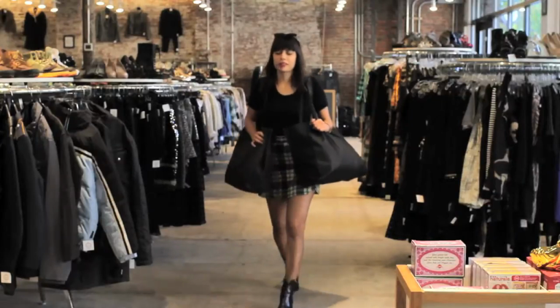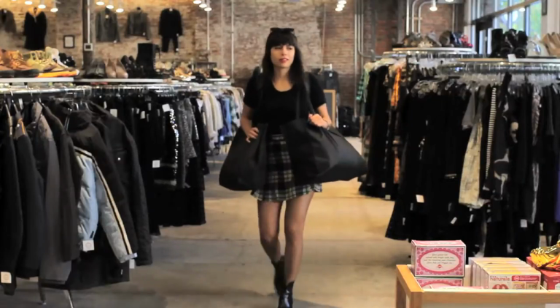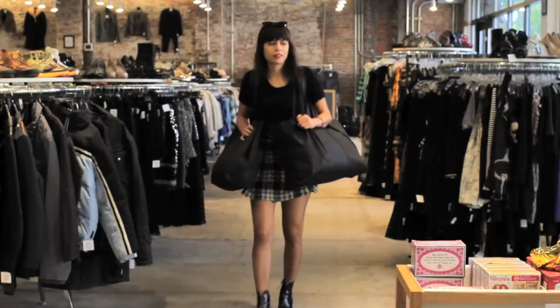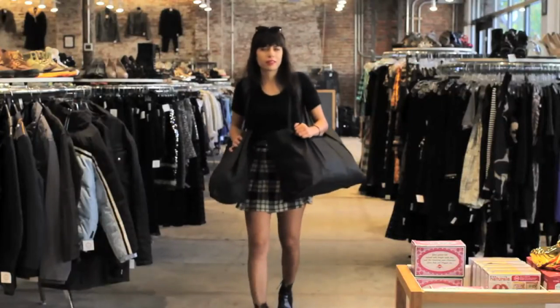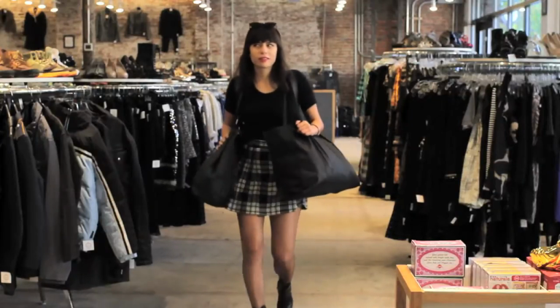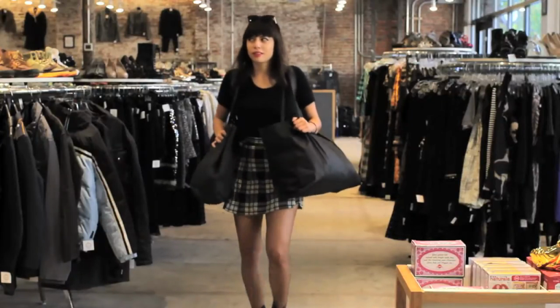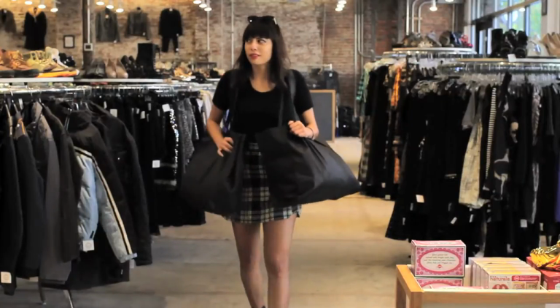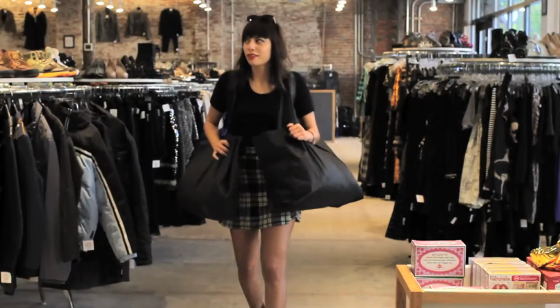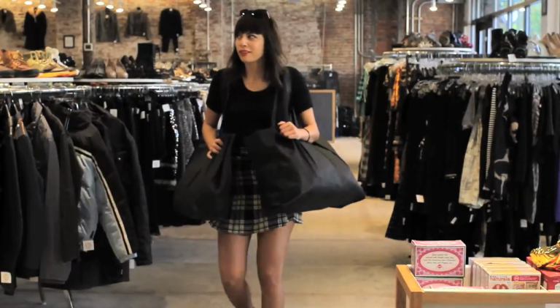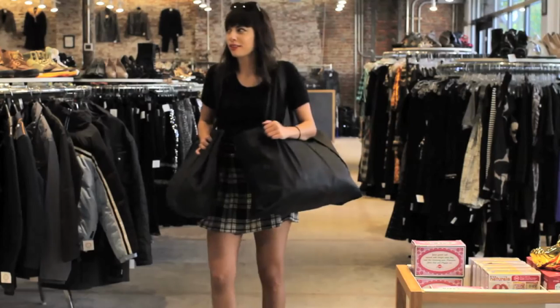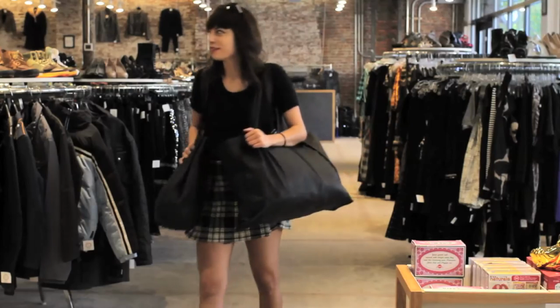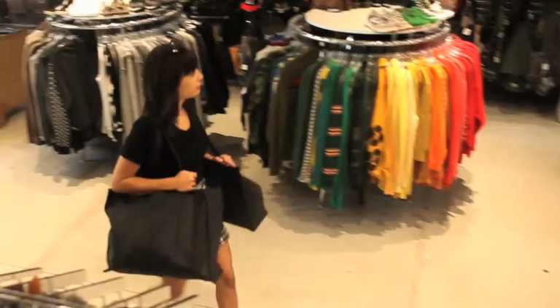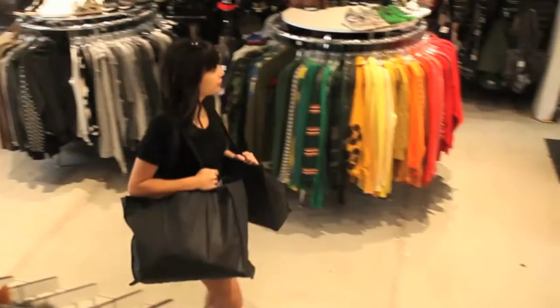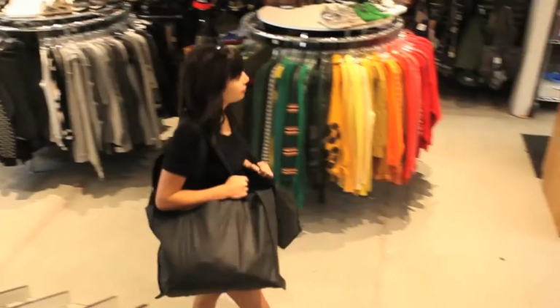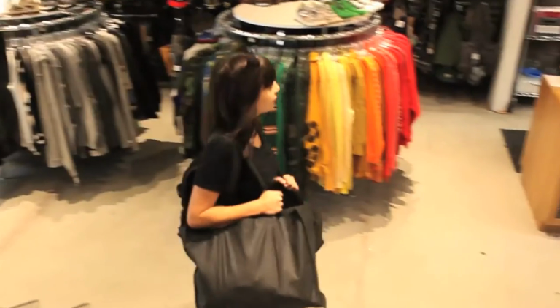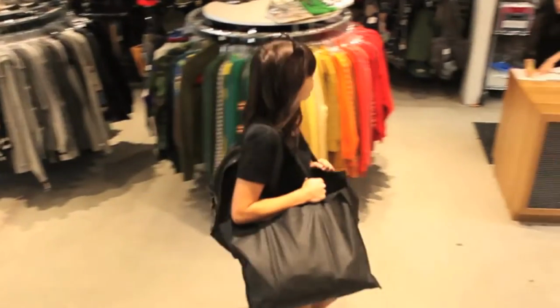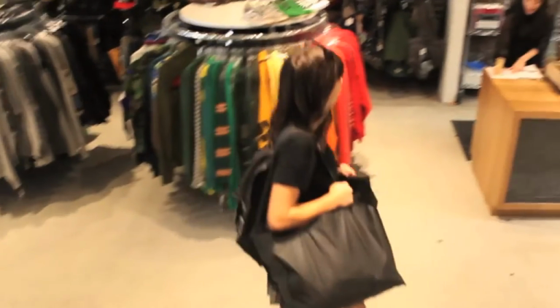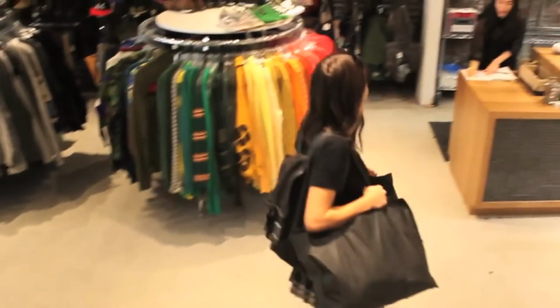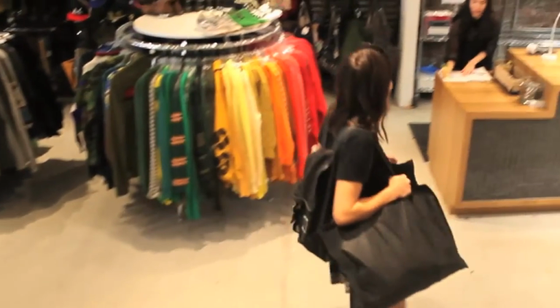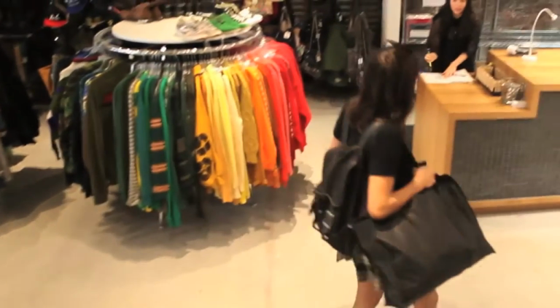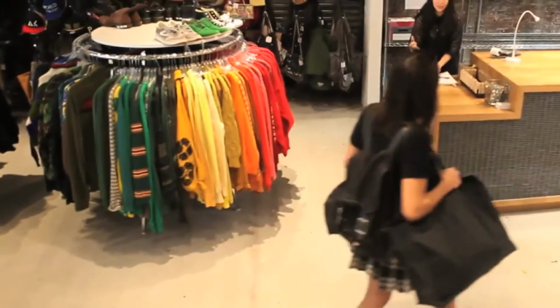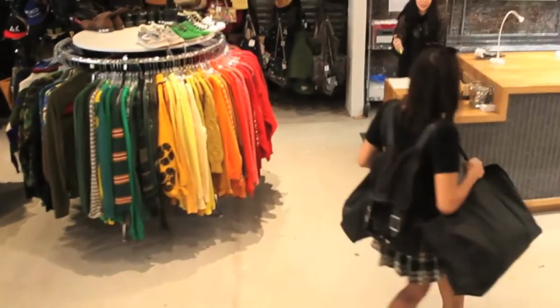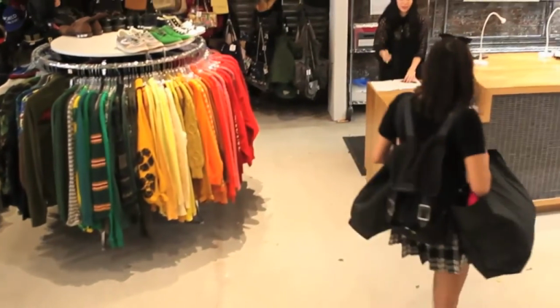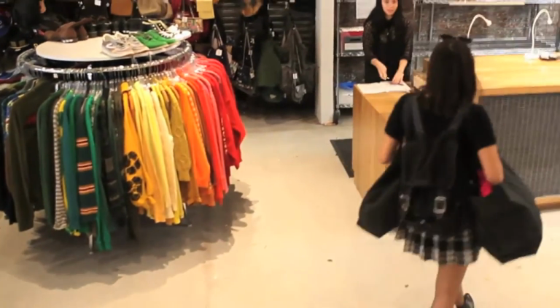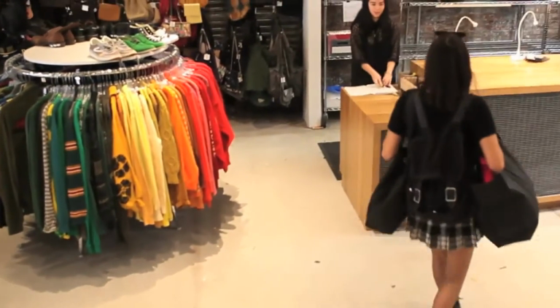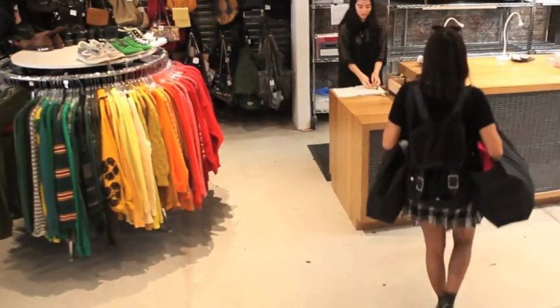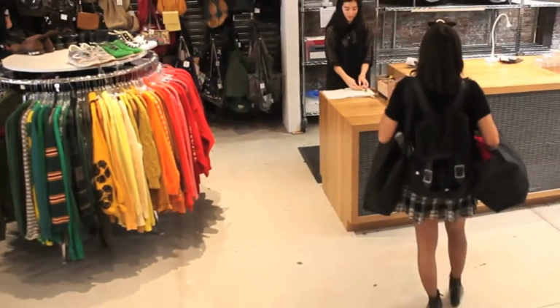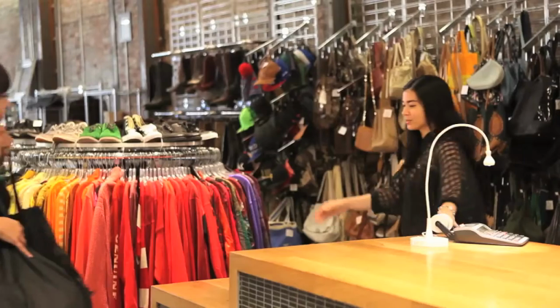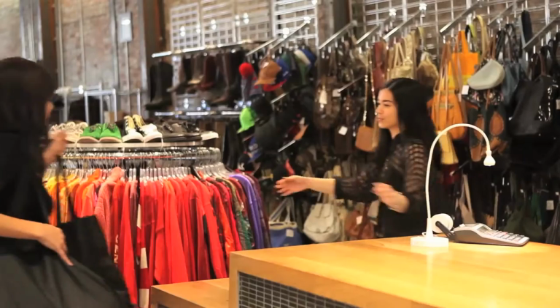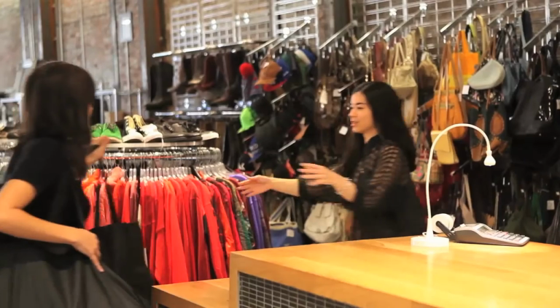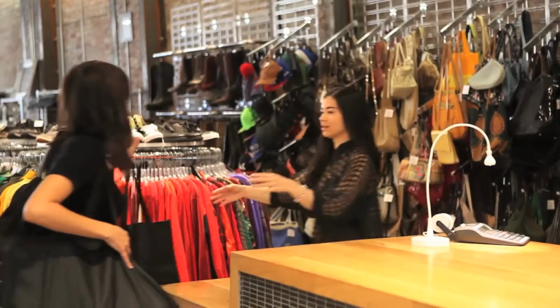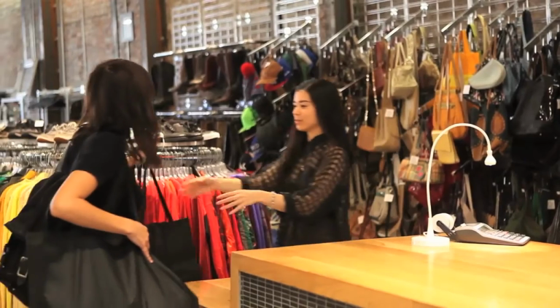We buy, sell, and trade vintage and modern clothing, shoes, and accessories with the public.